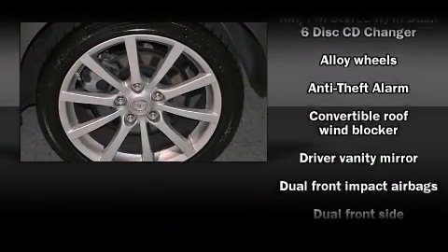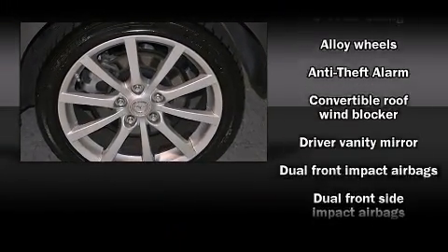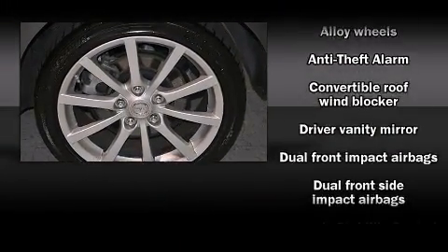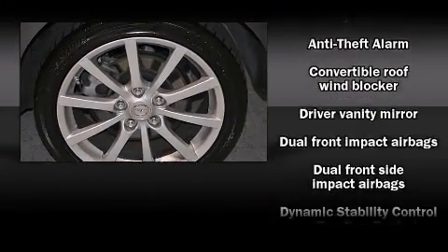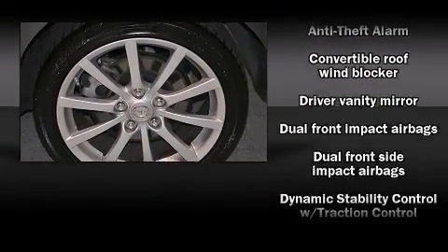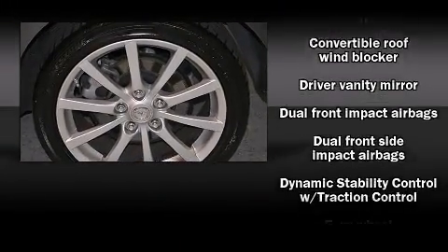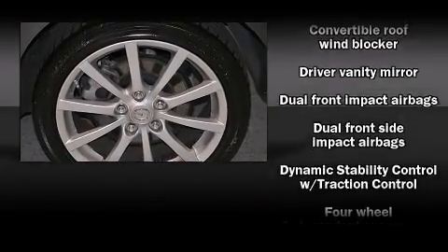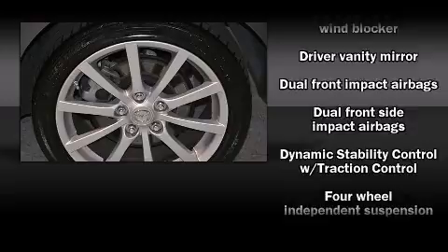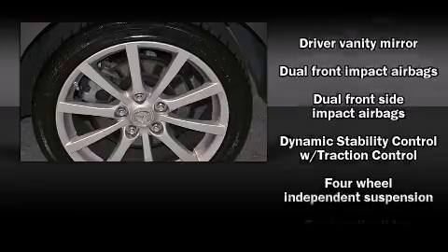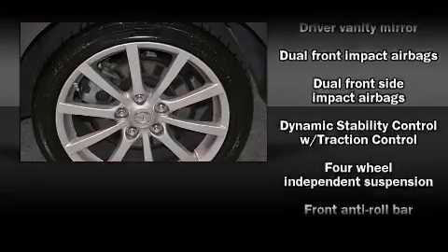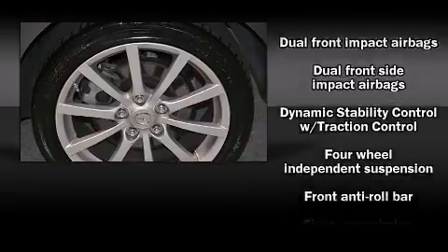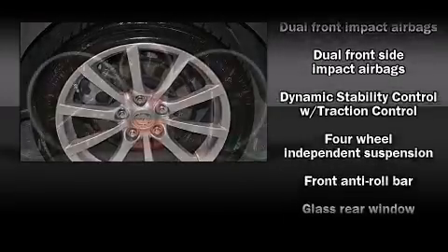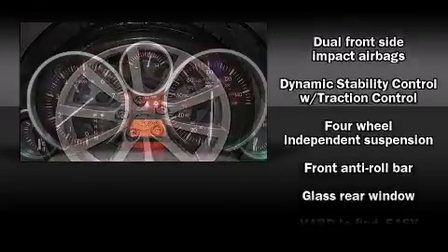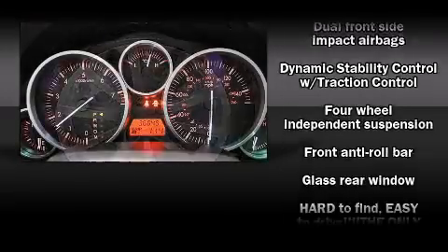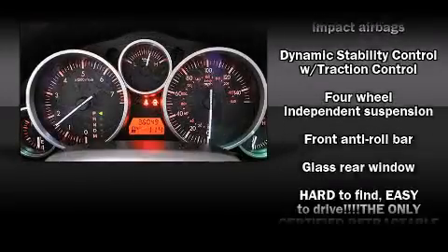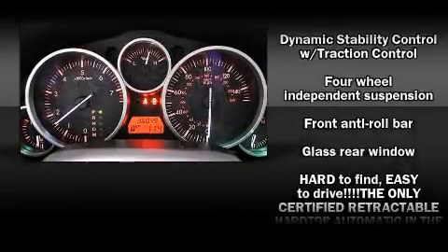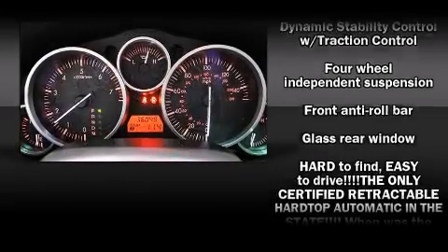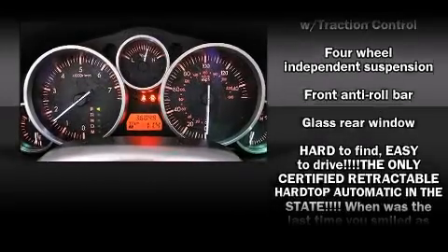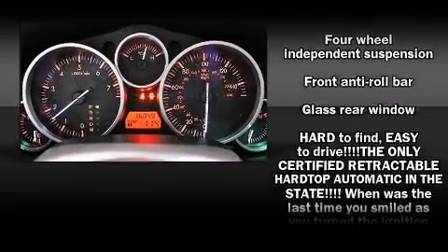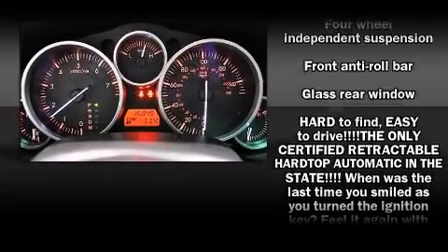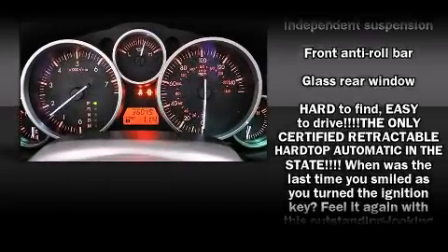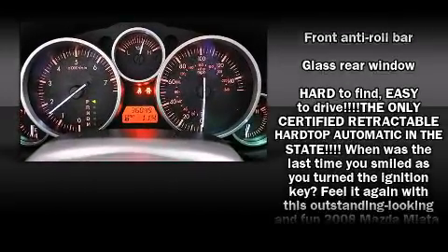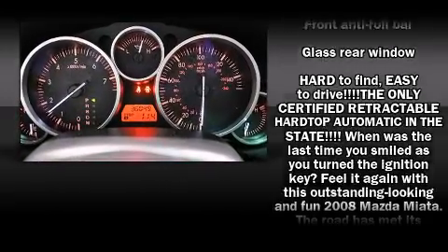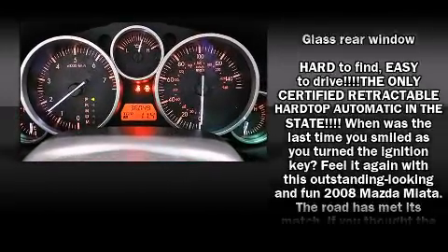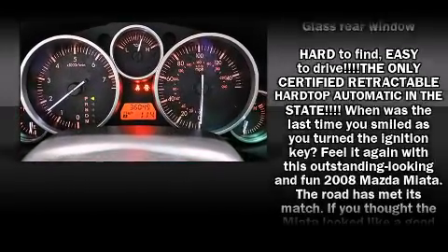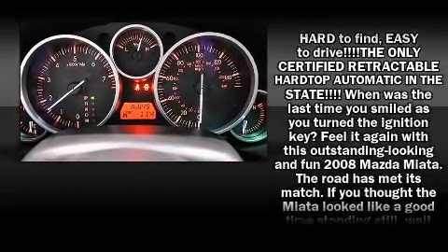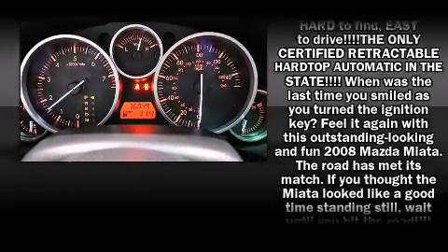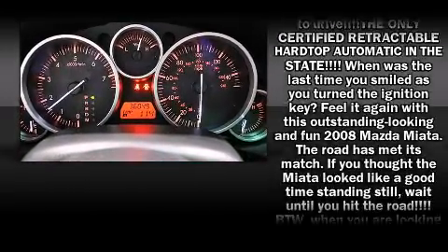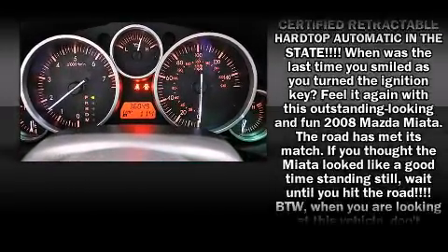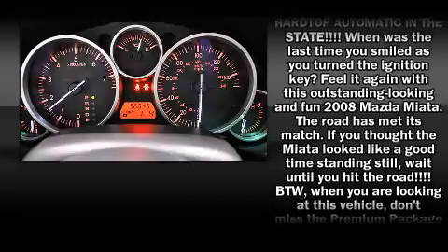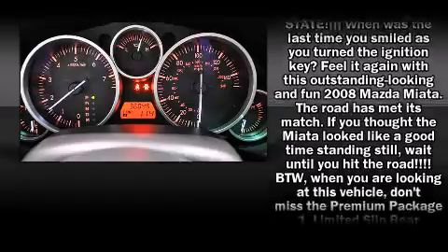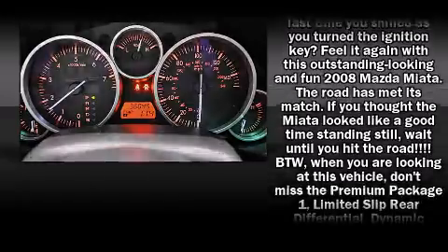Audio features include a CD player with AM-FM radio, steering wheel mounted audio controls, and four well-positioned speakers.